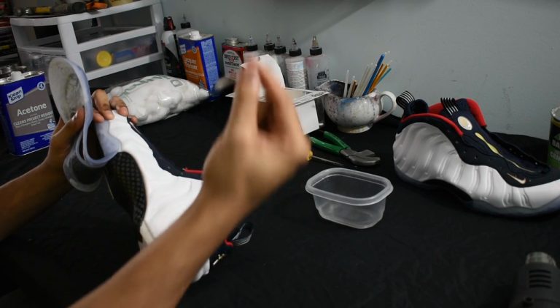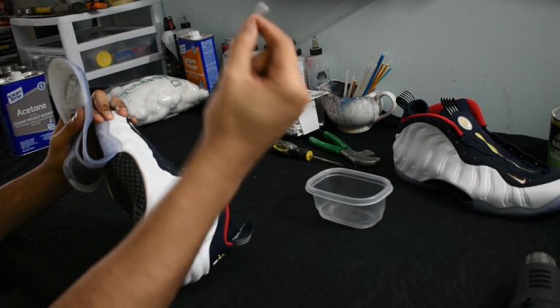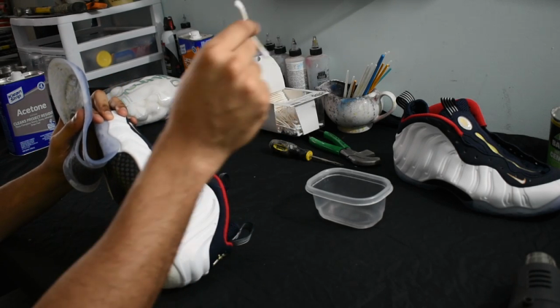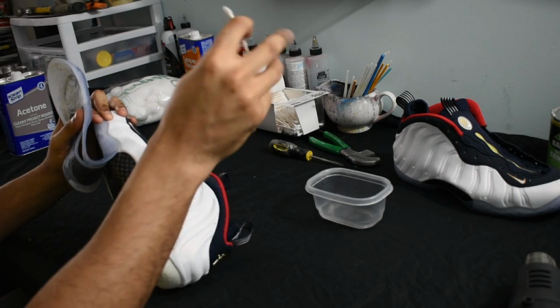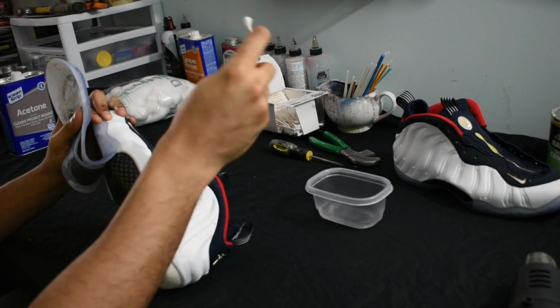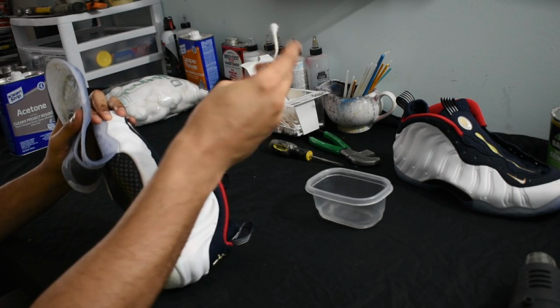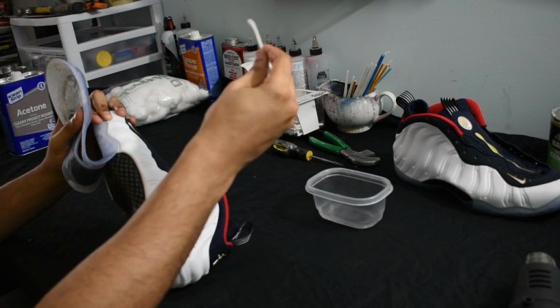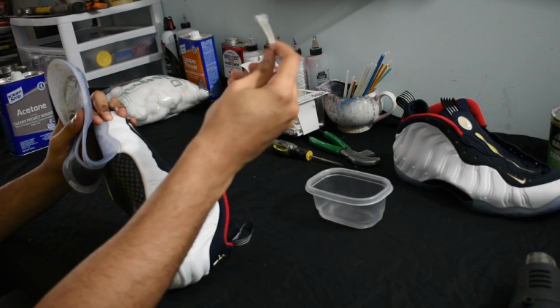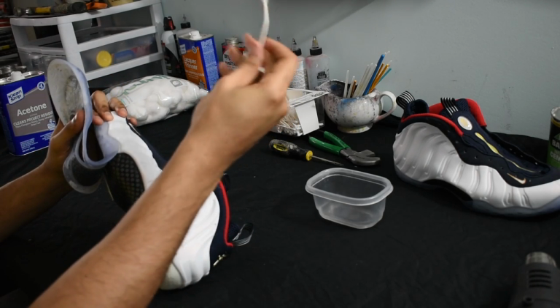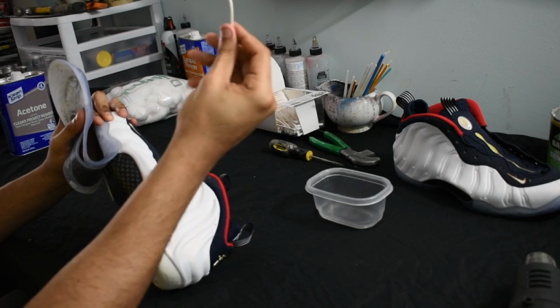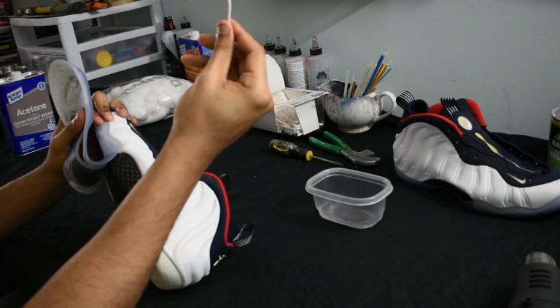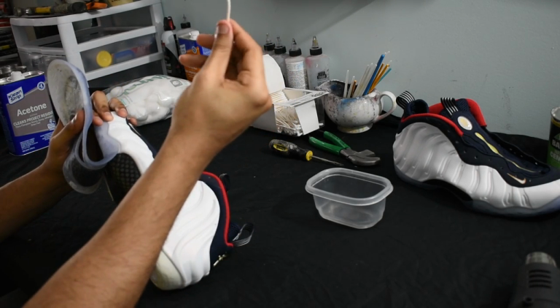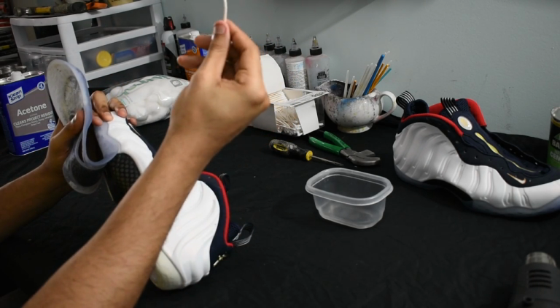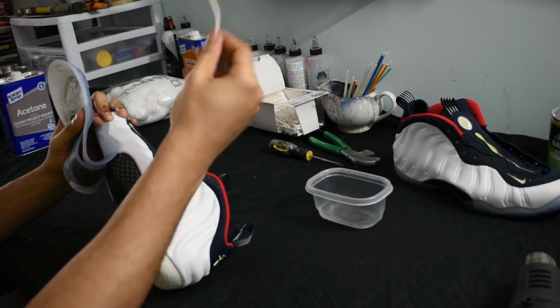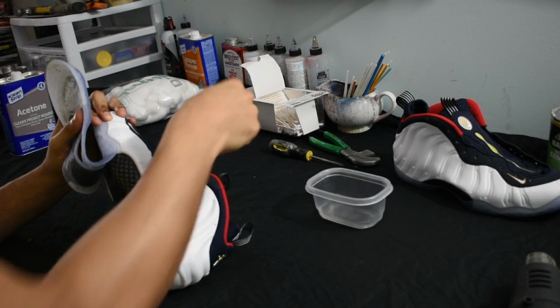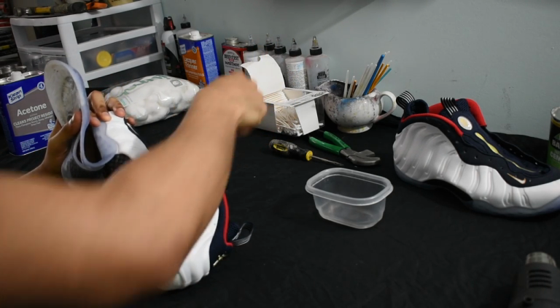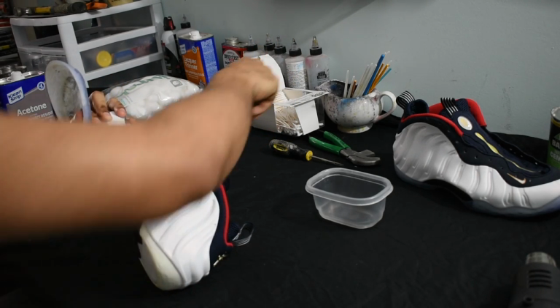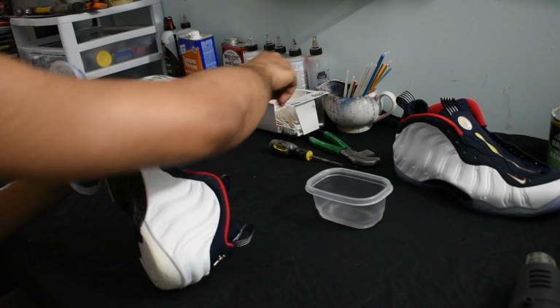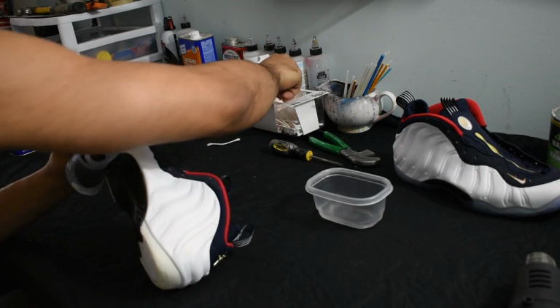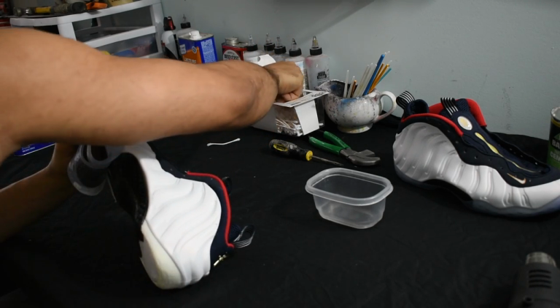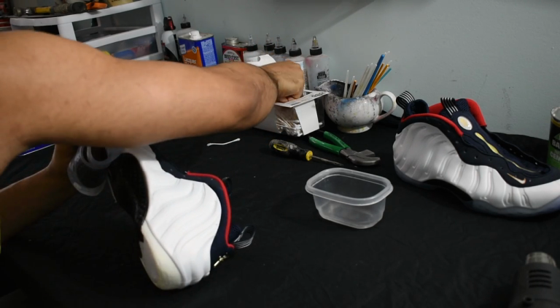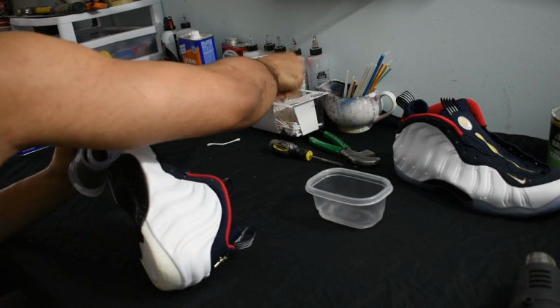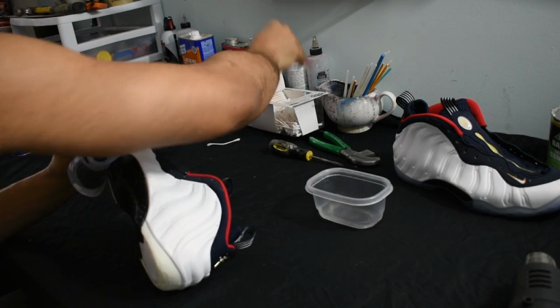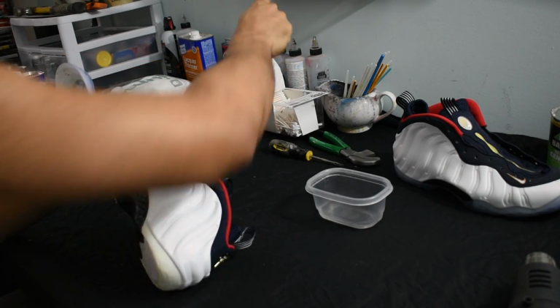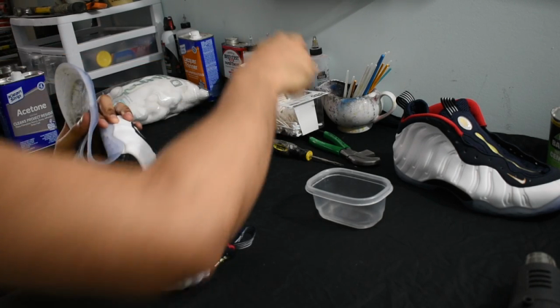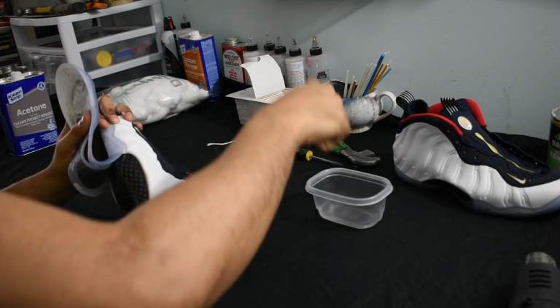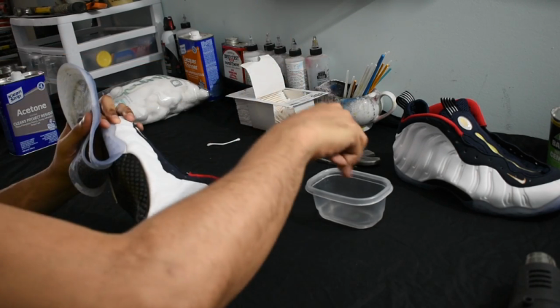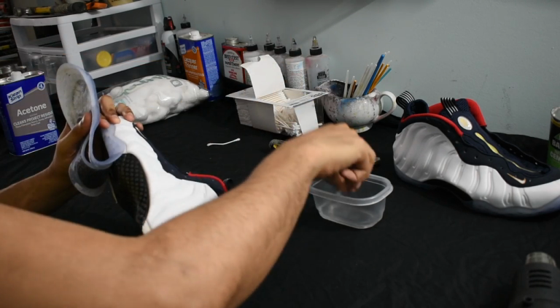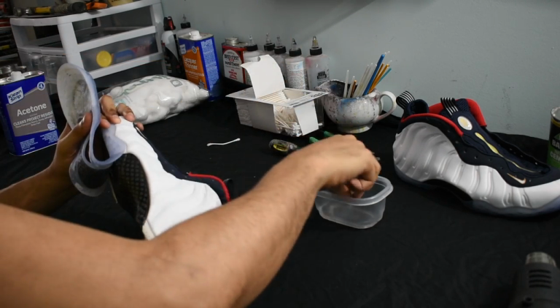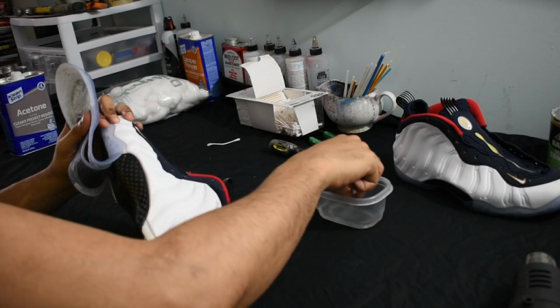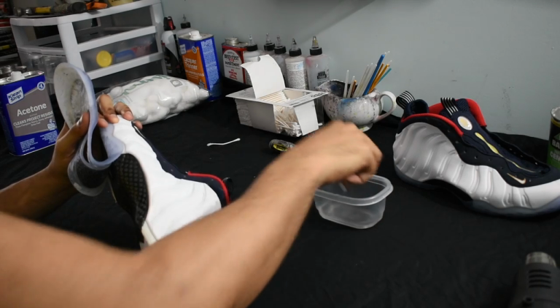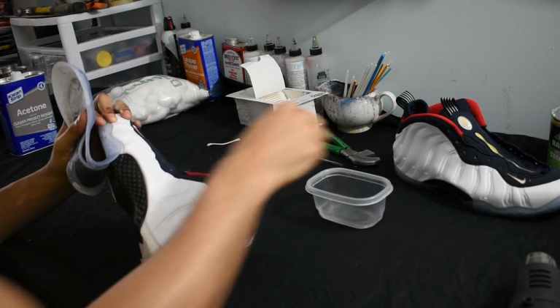If you look closer, I'm really trying to dig in with the Q-tip and the acetone inside those corners to peel it off.